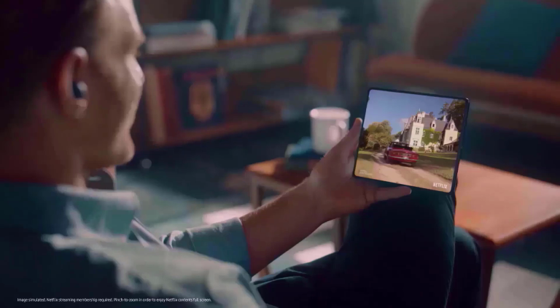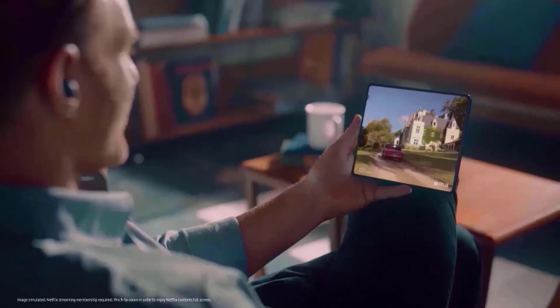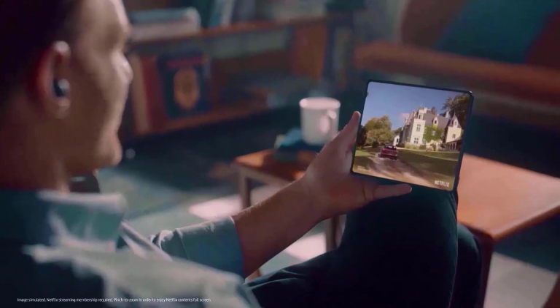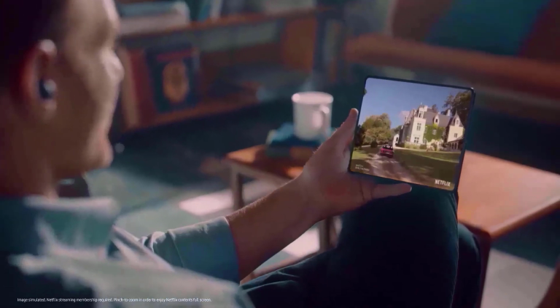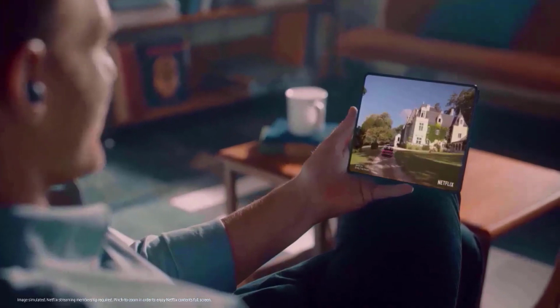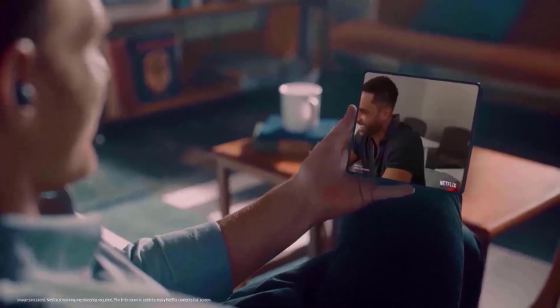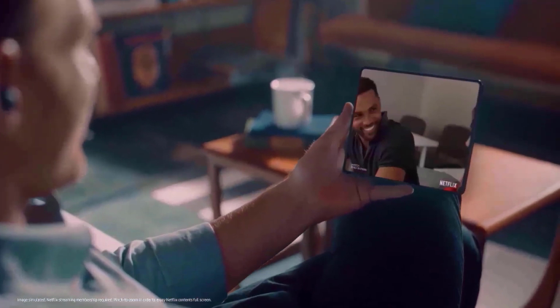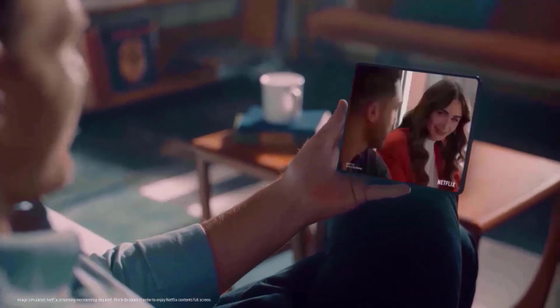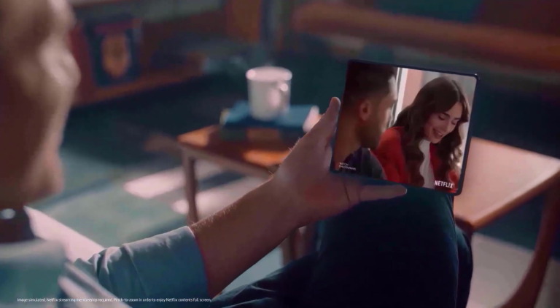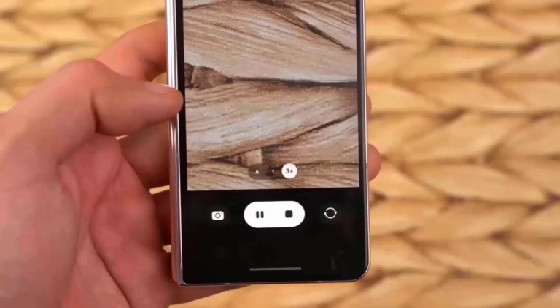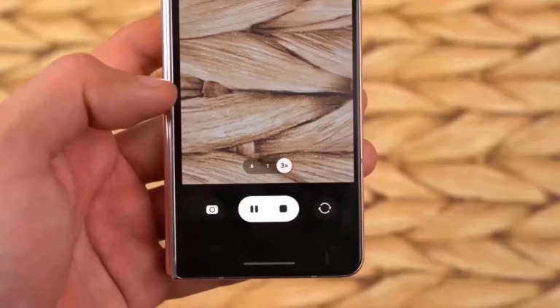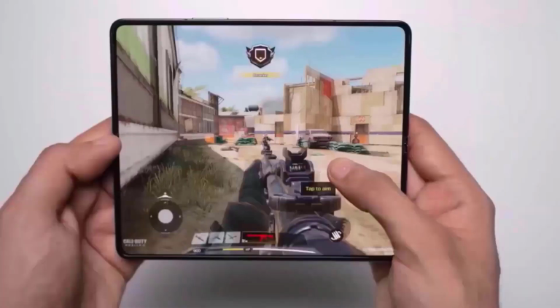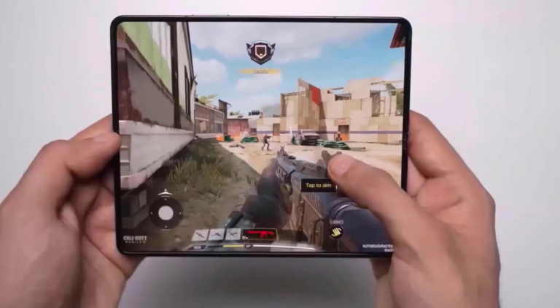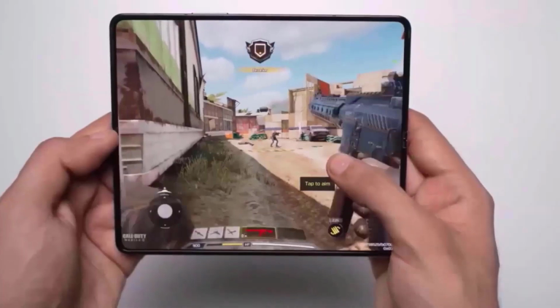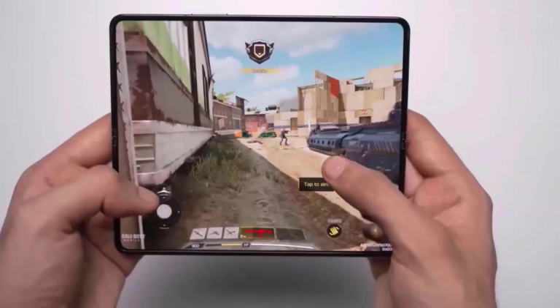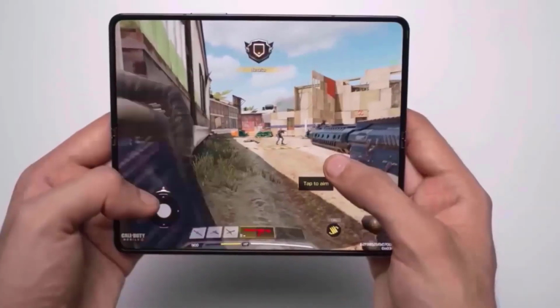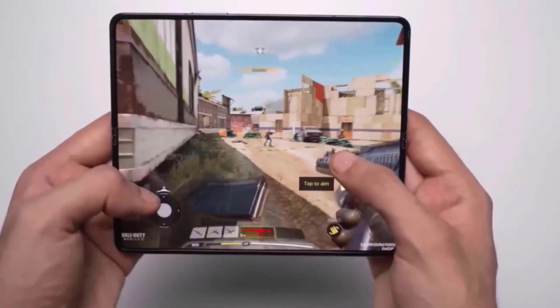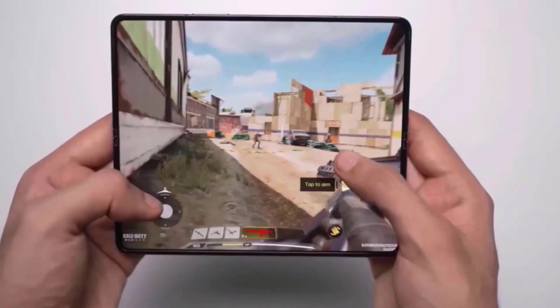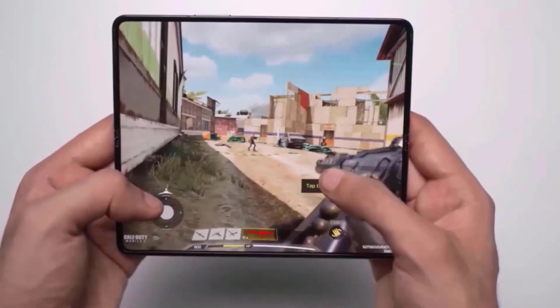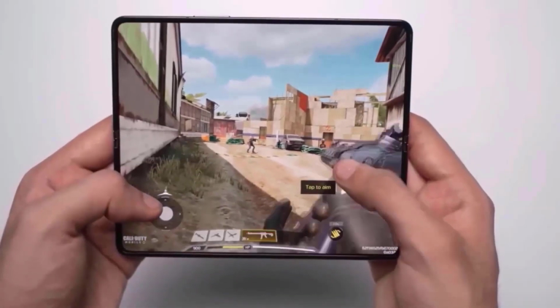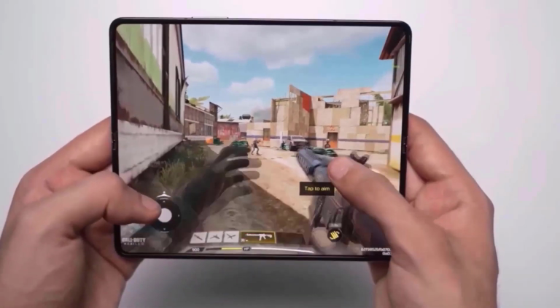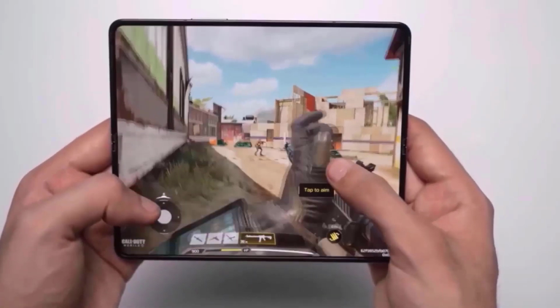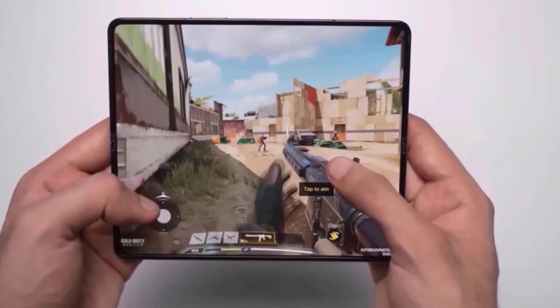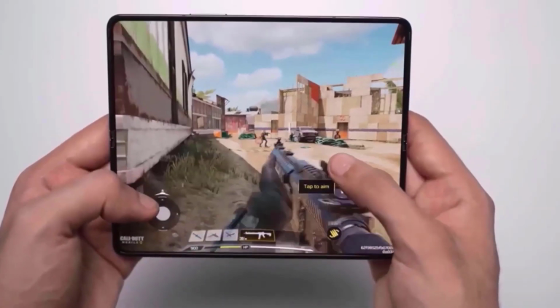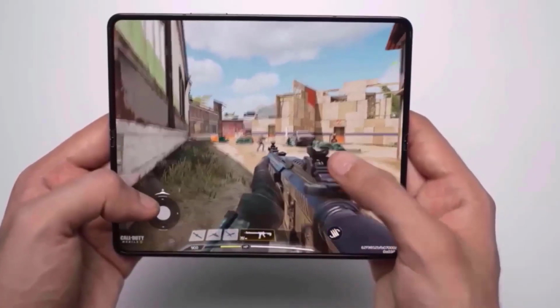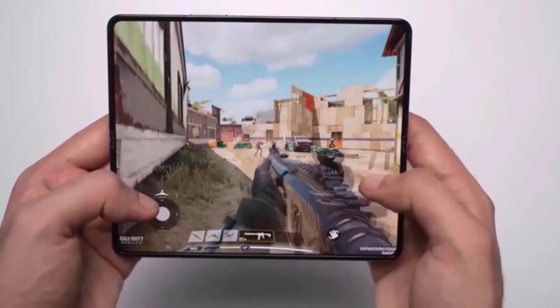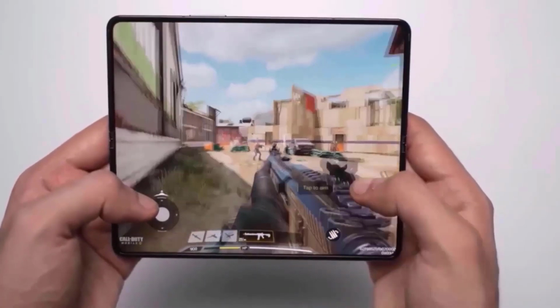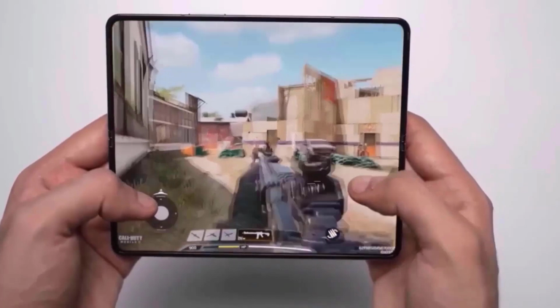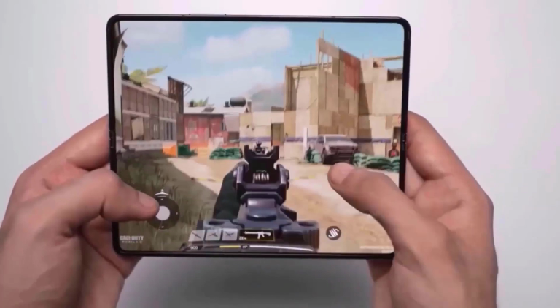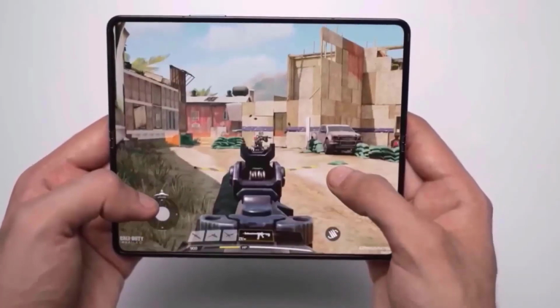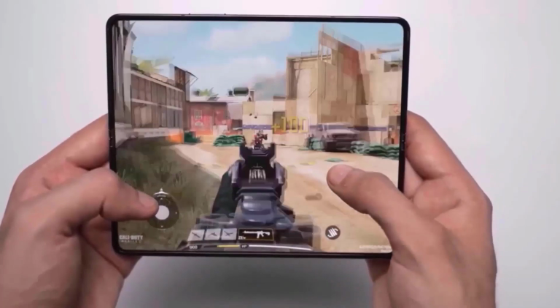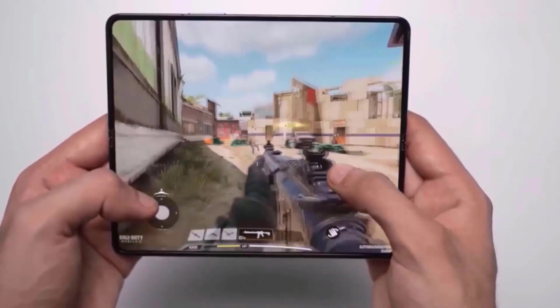The Samsung Galaxy Z Fold 5 is now out, and we've got the entire specifications, design, and price.